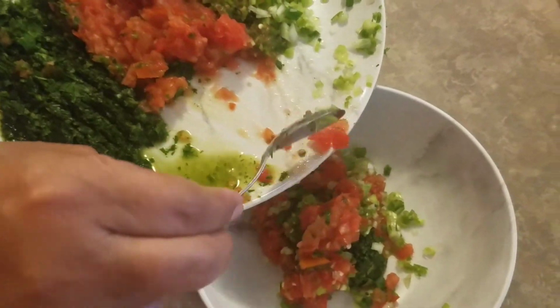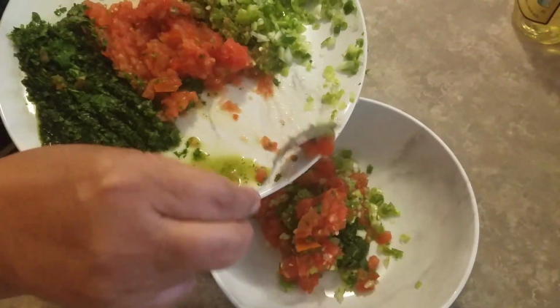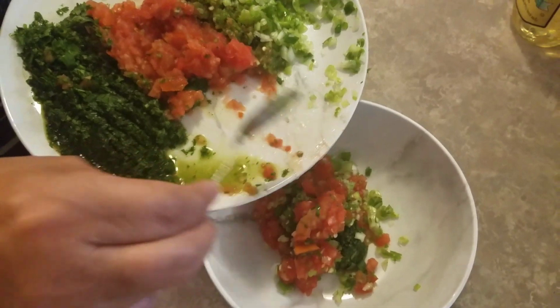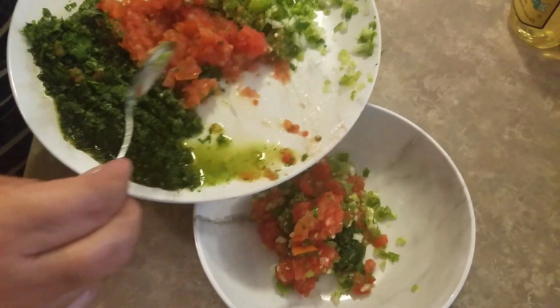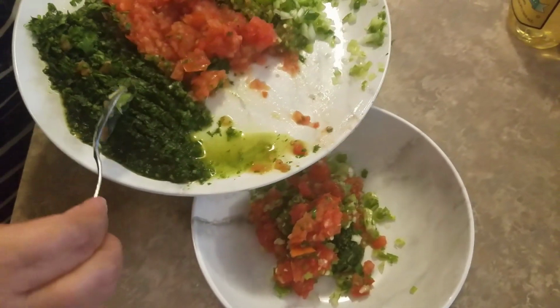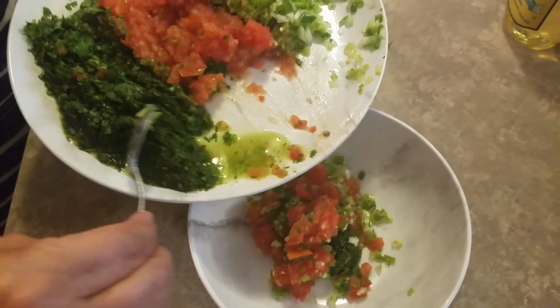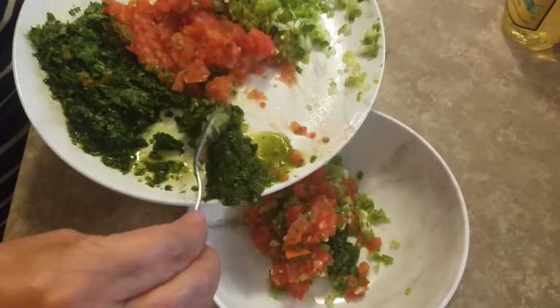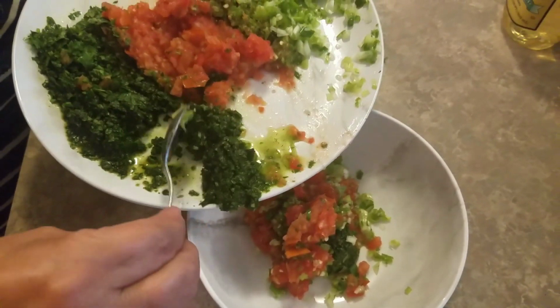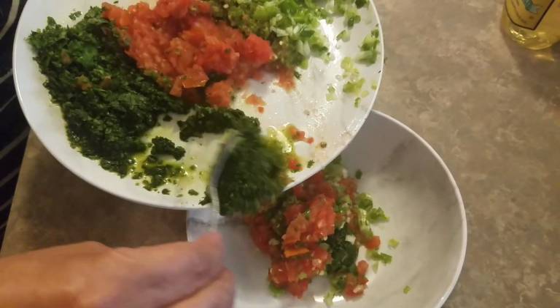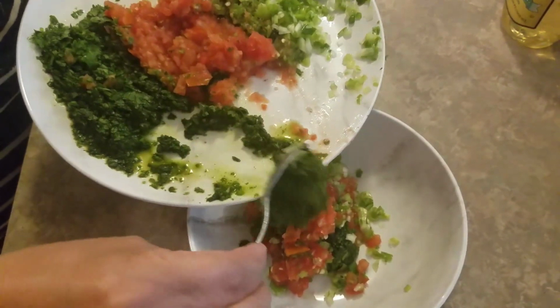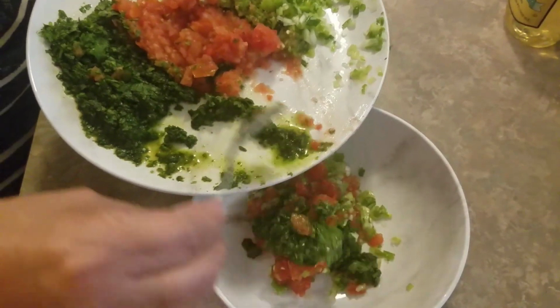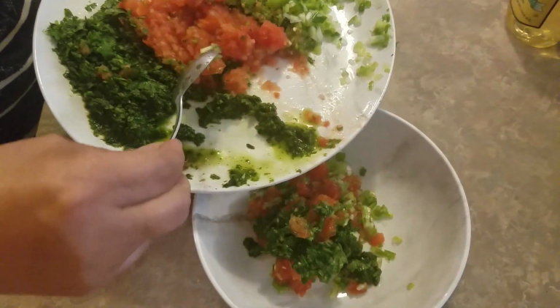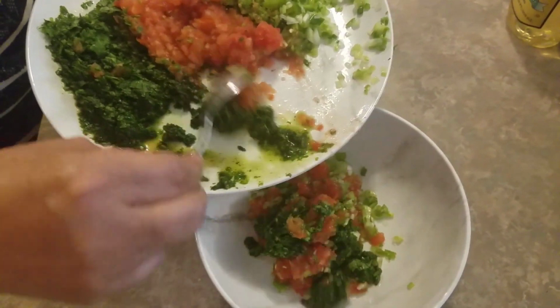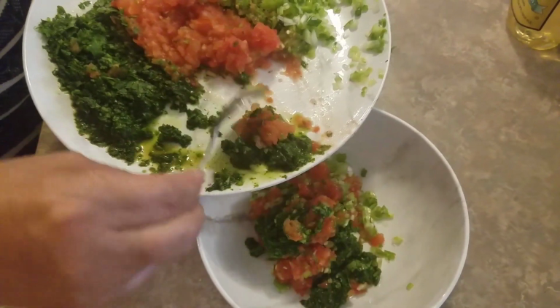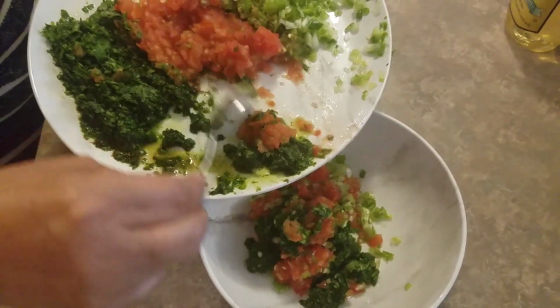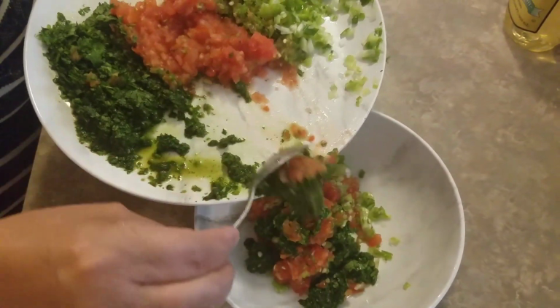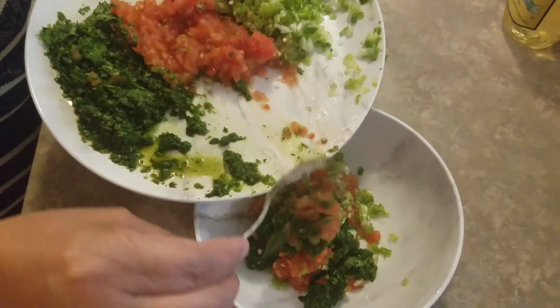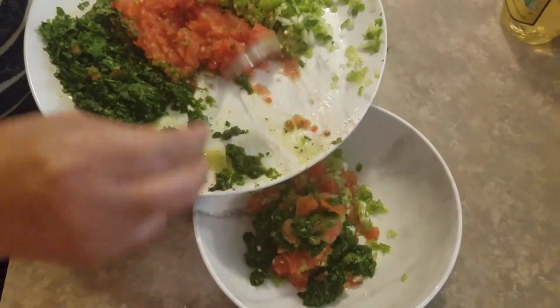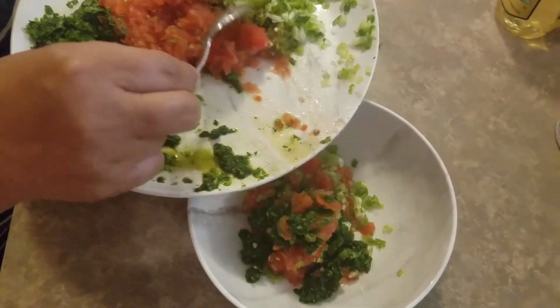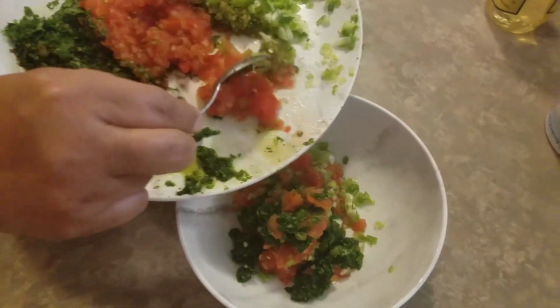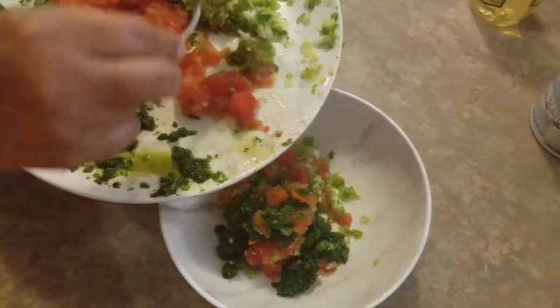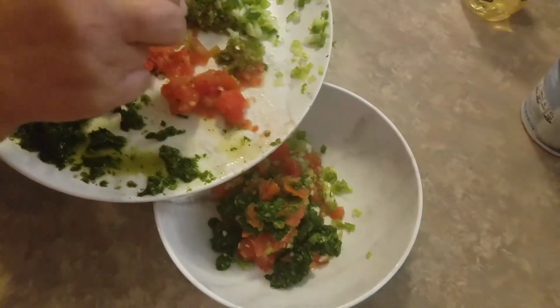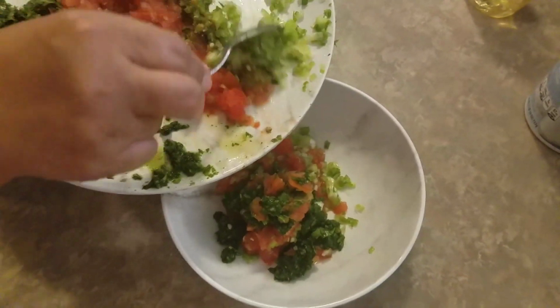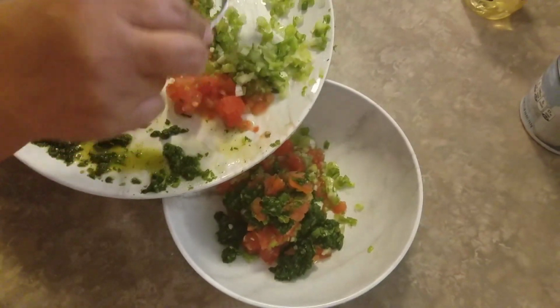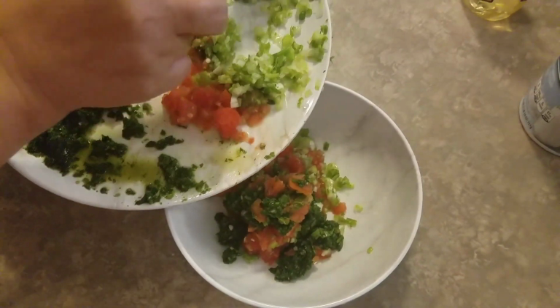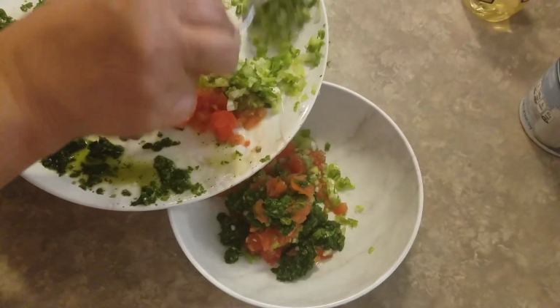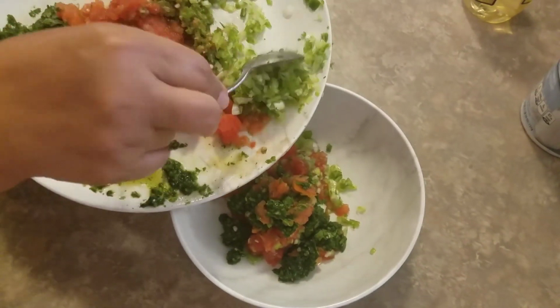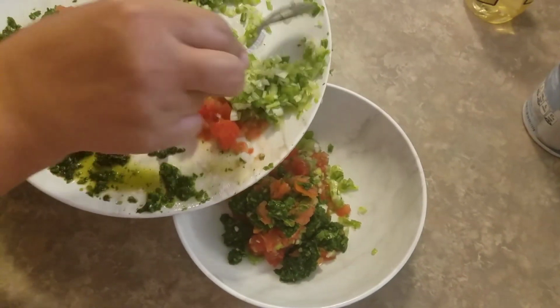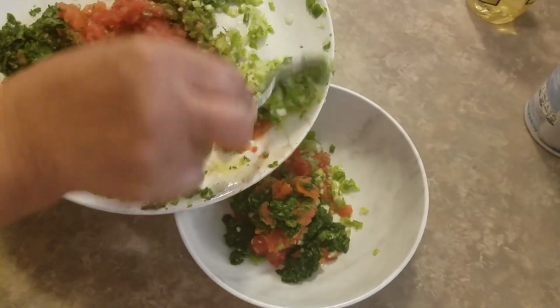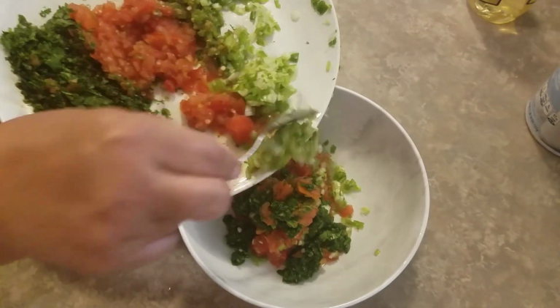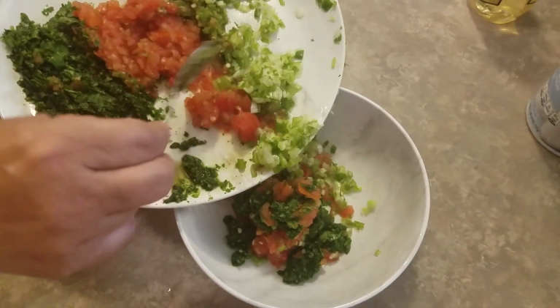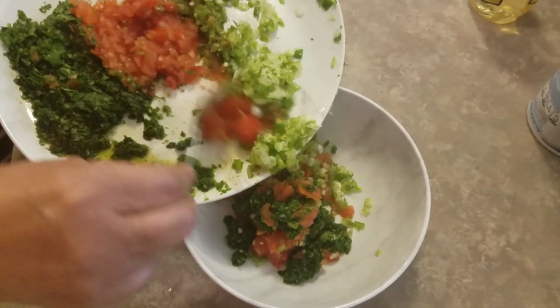Make sure to chop your ingredients like I did, to get a spicy, fresh, and flavorful blend.